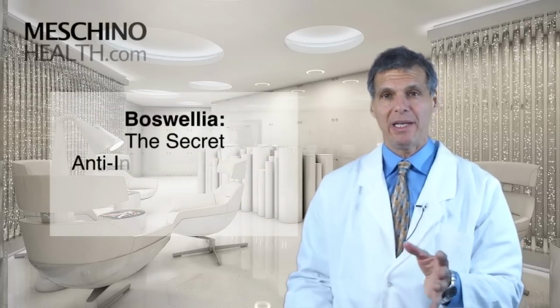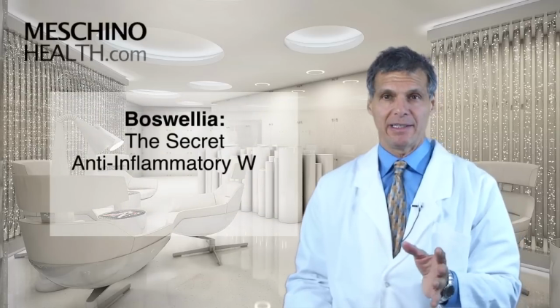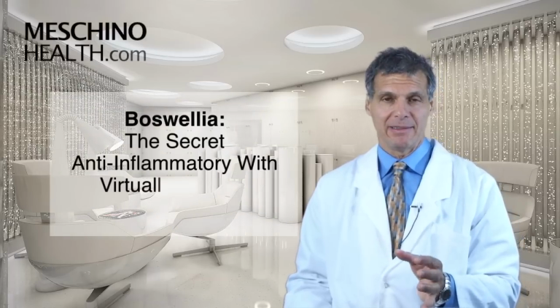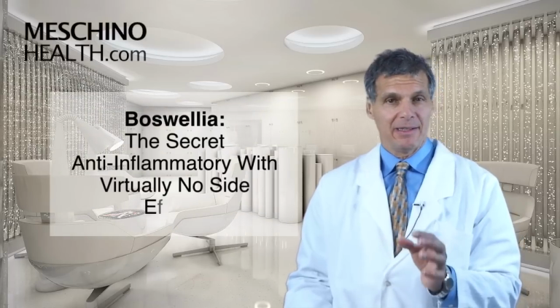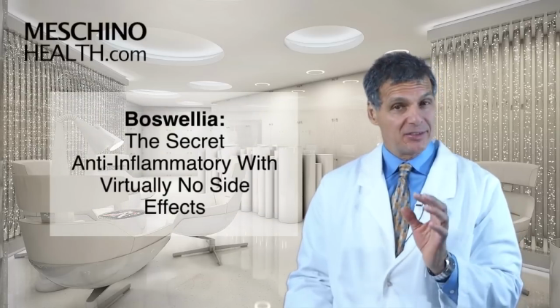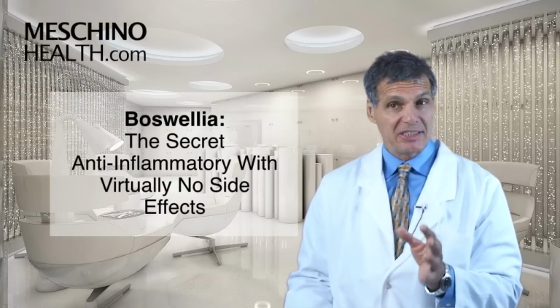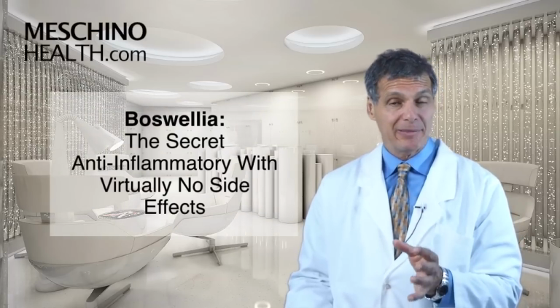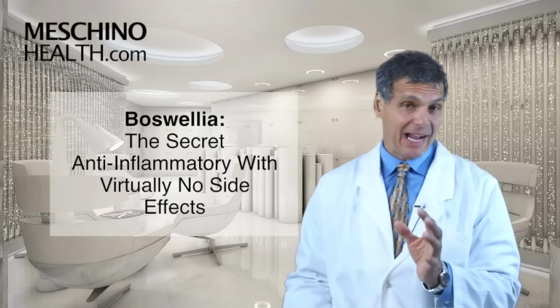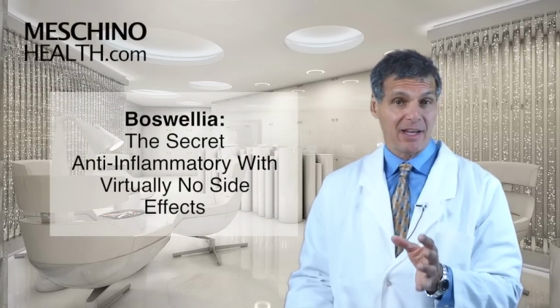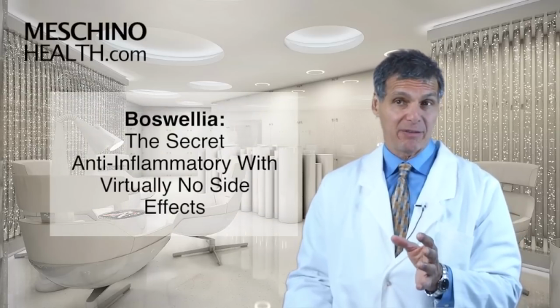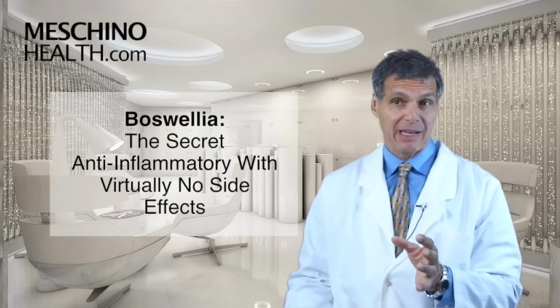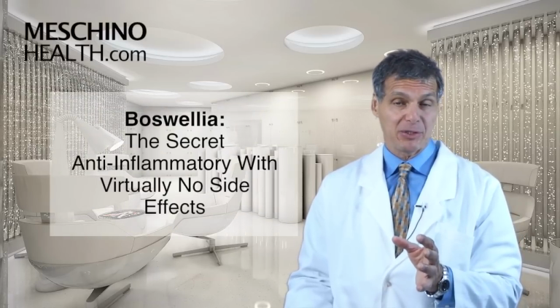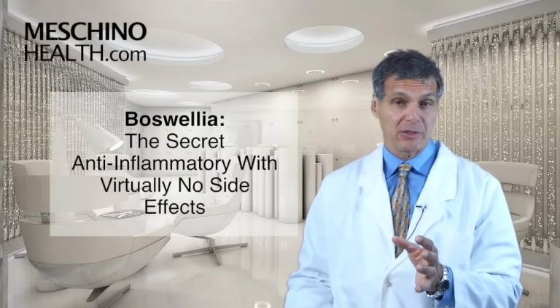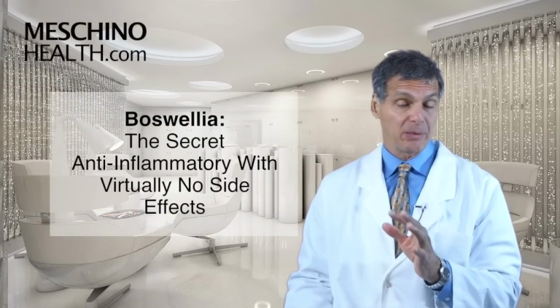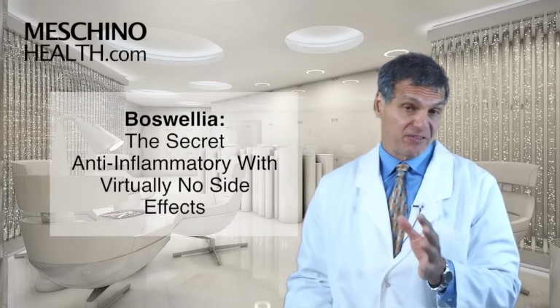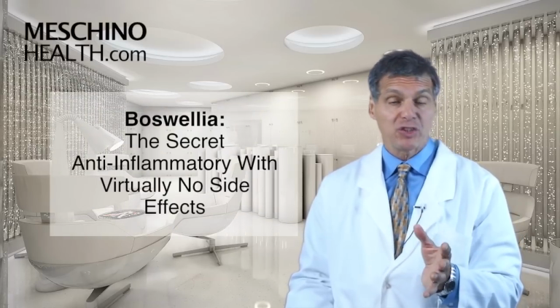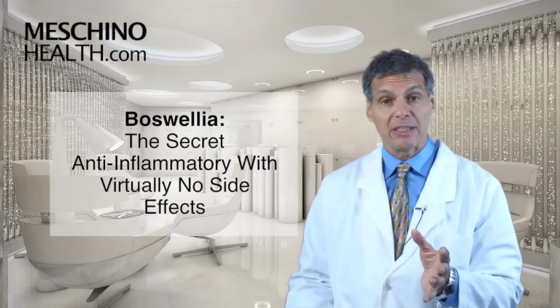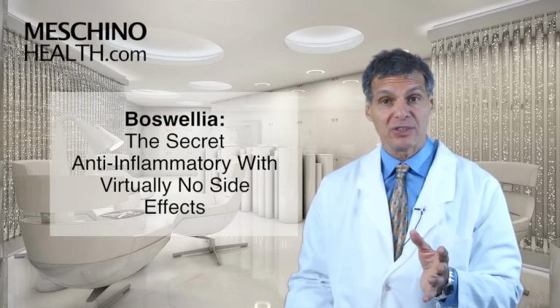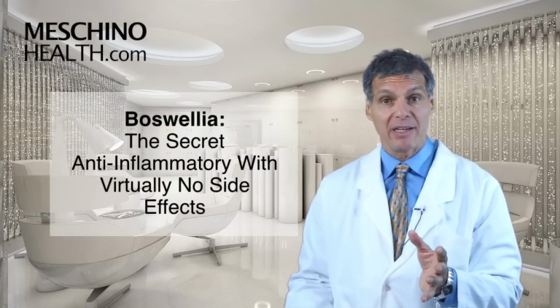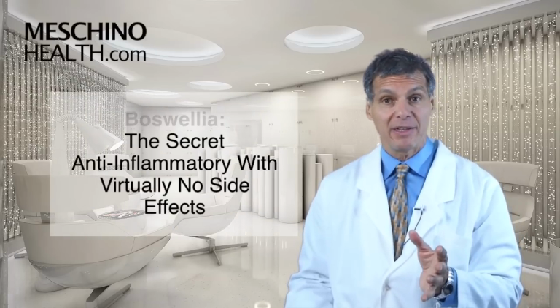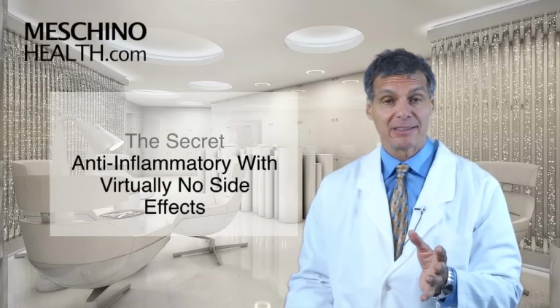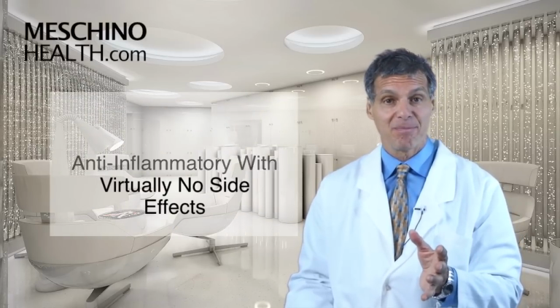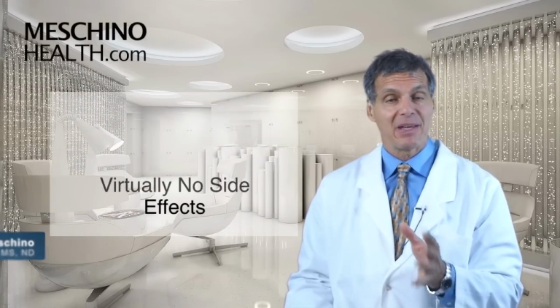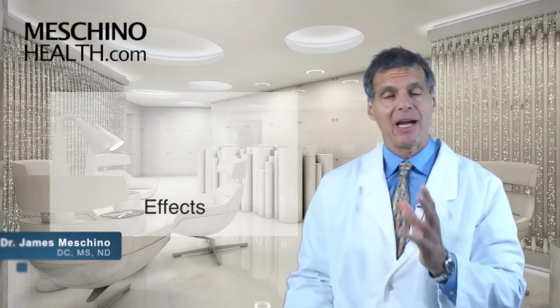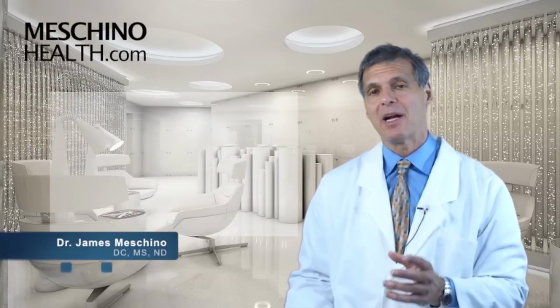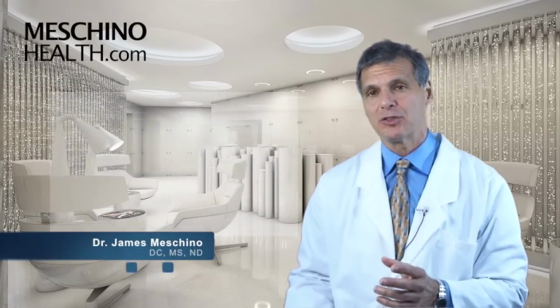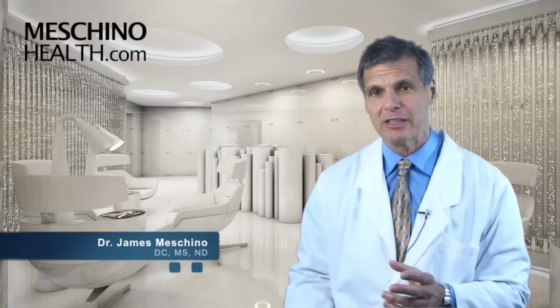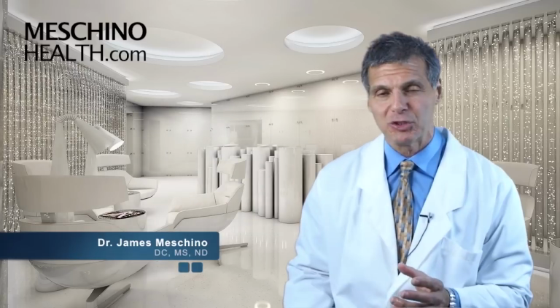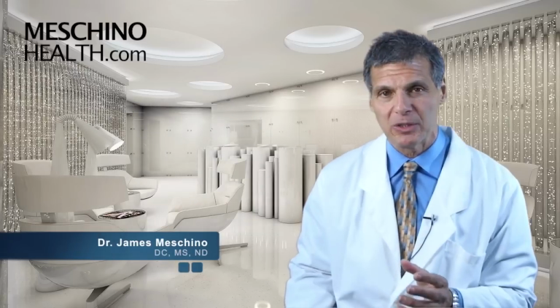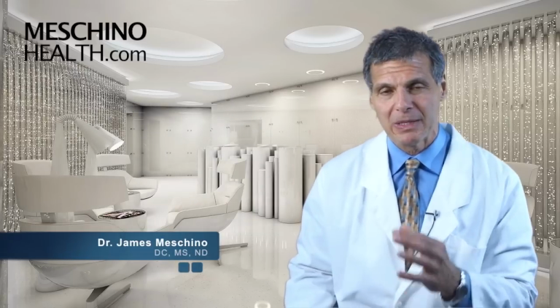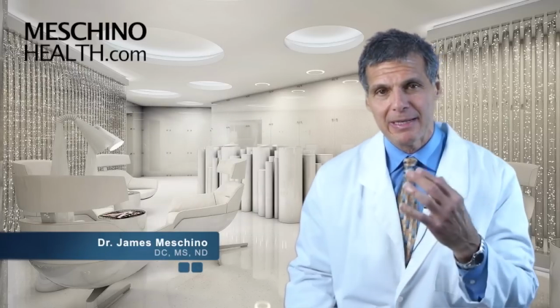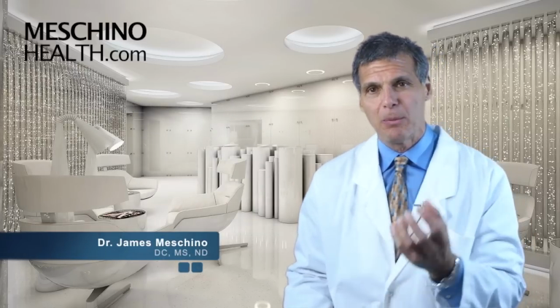Boswellia, the secret anti-inflammatory with virtually no side effects. Hi, I'm Dr. James Machino.